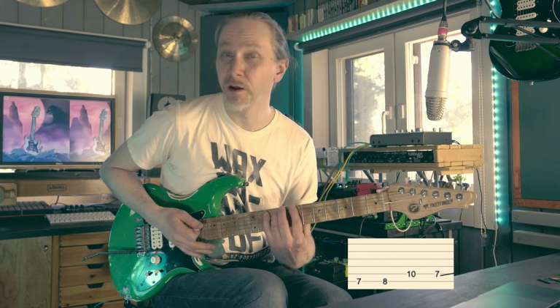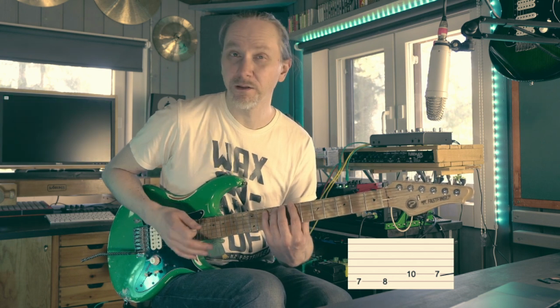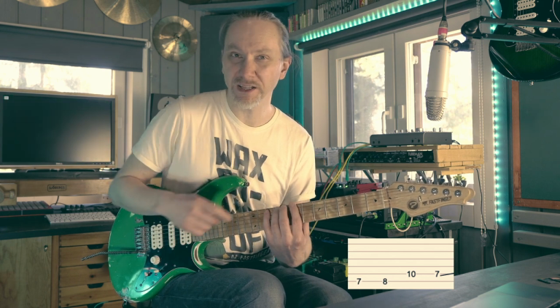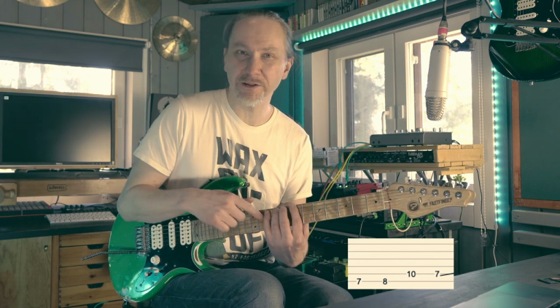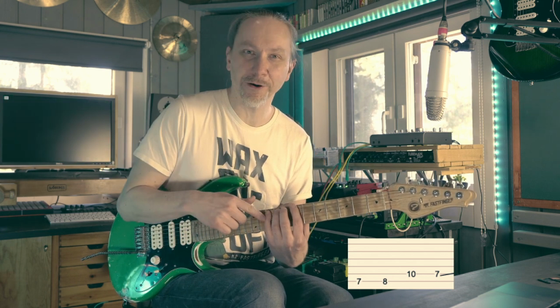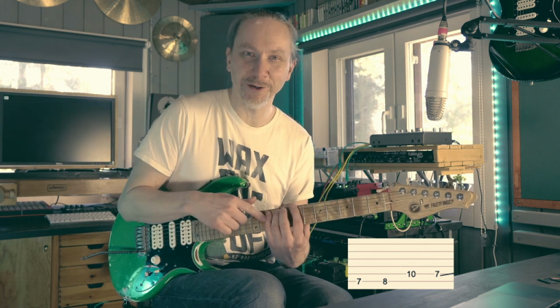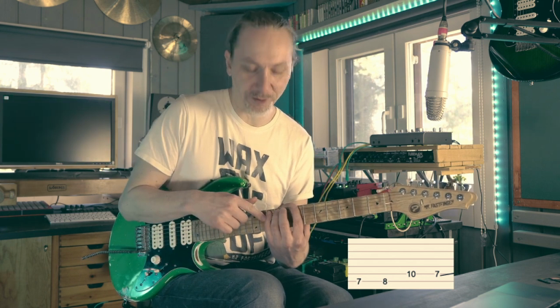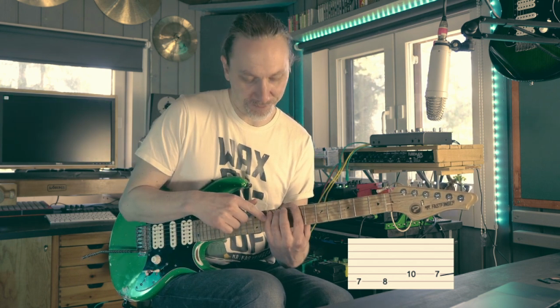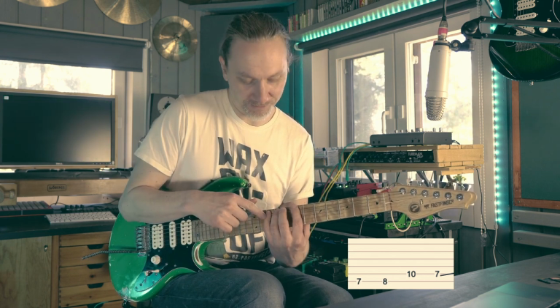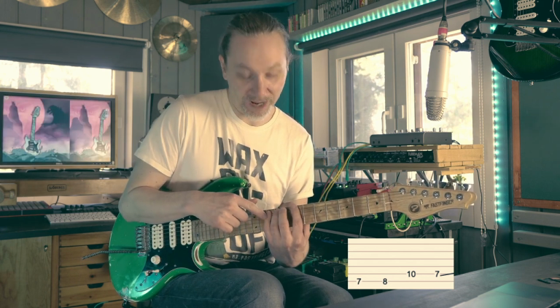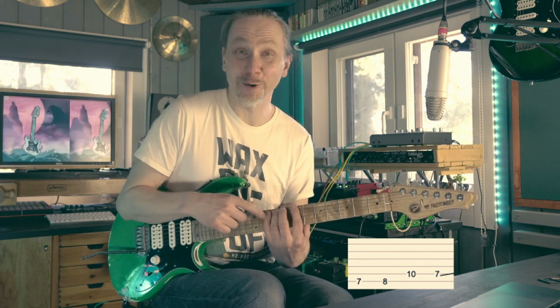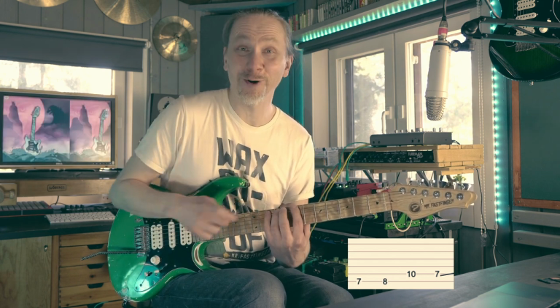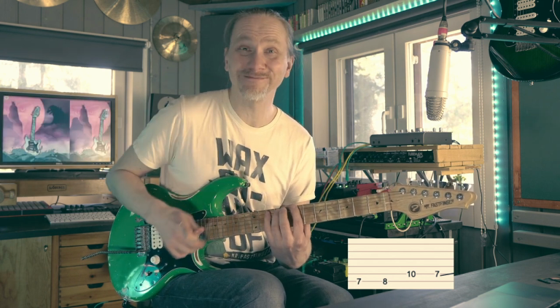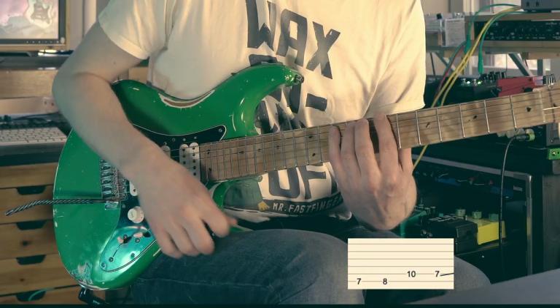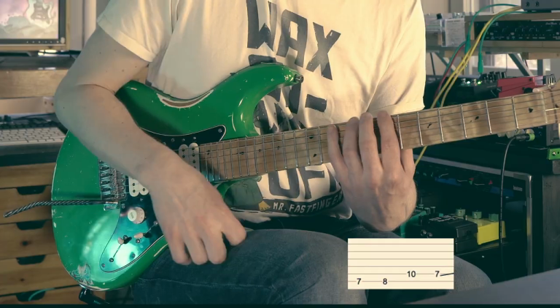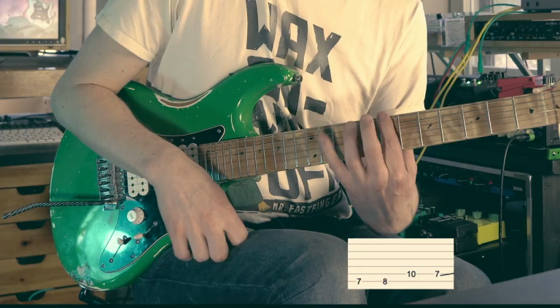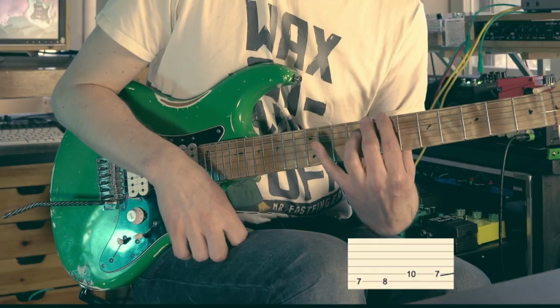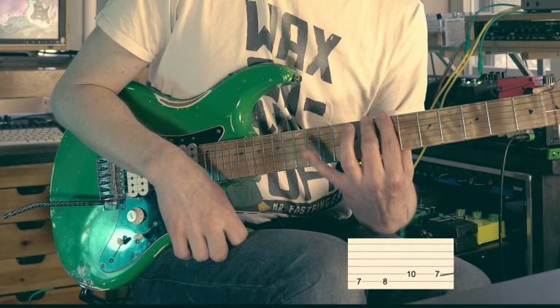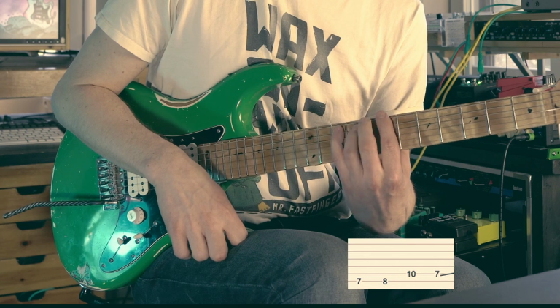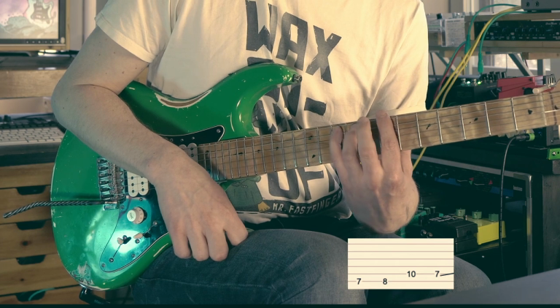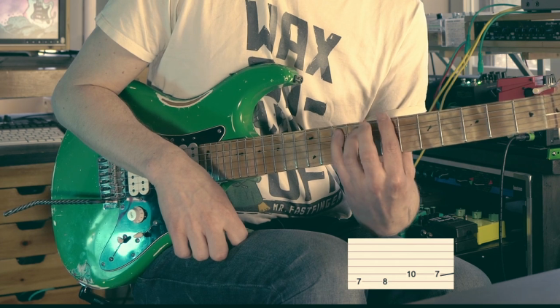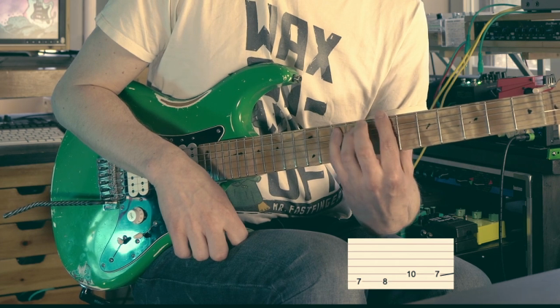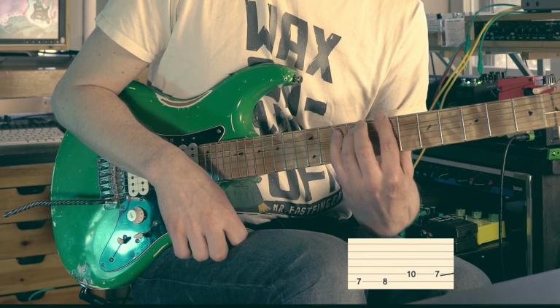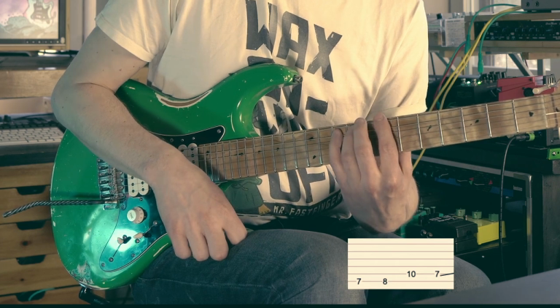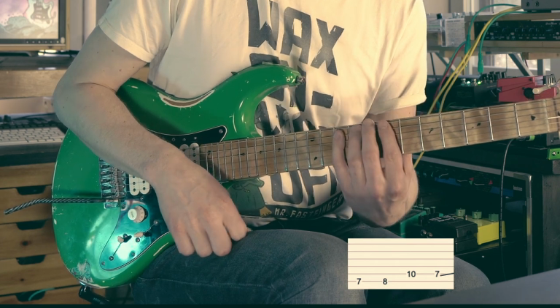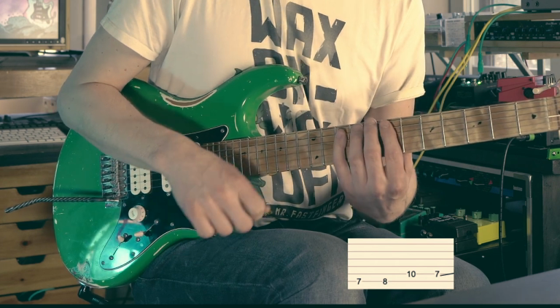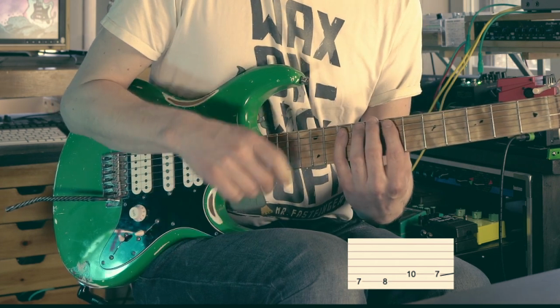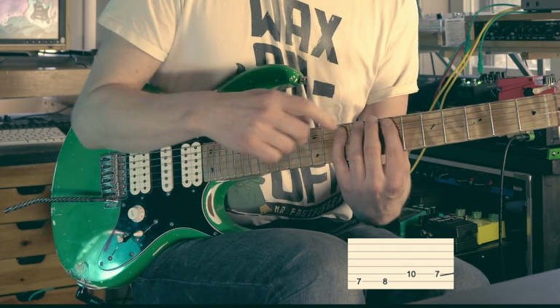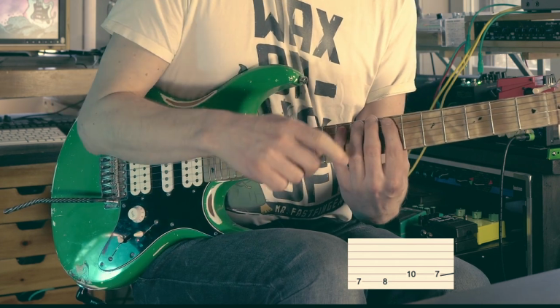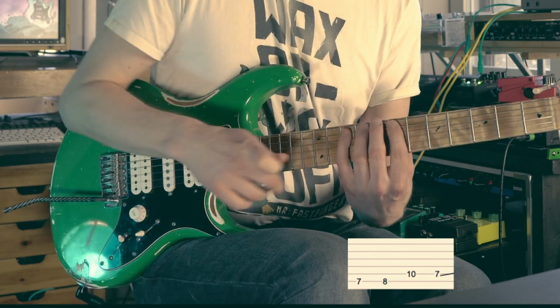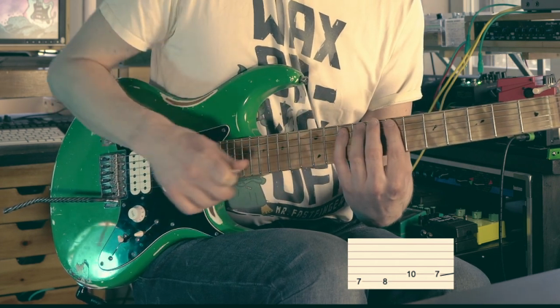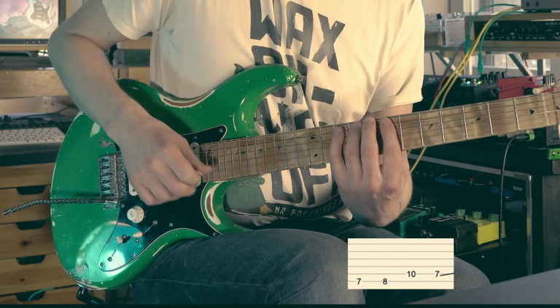That's the third note — hammer-on. And then there's a pull-off.